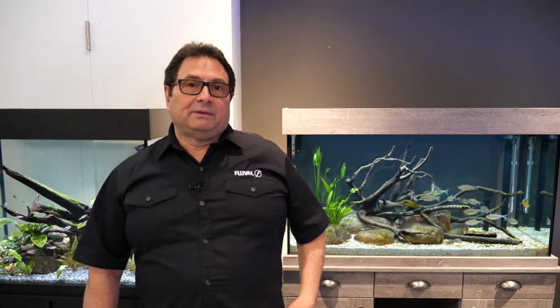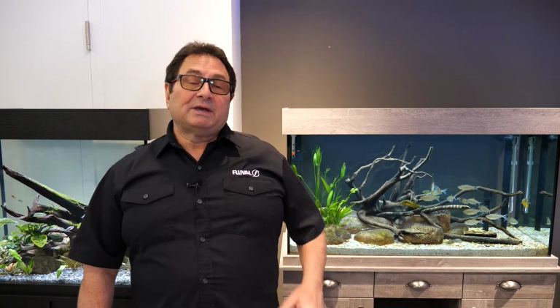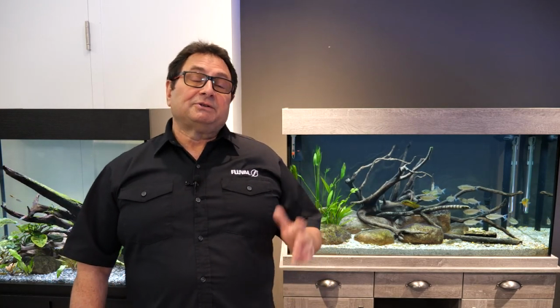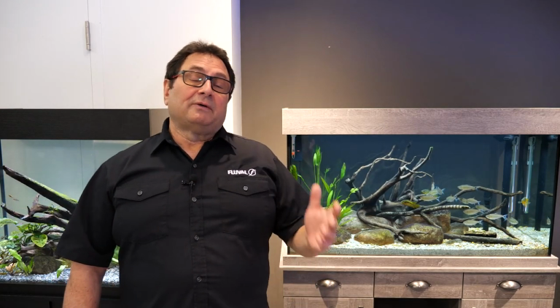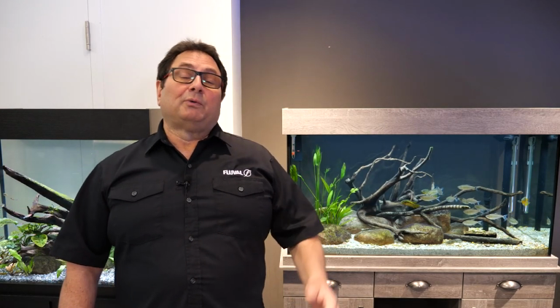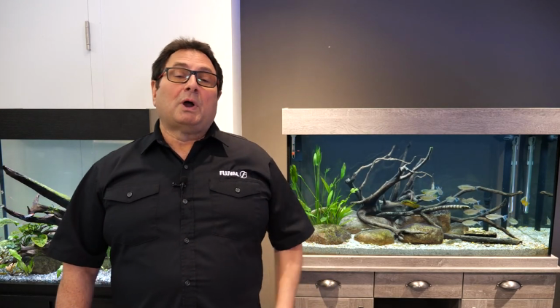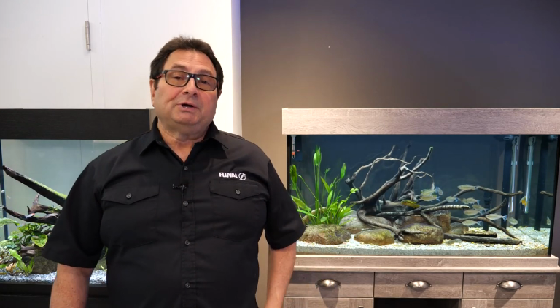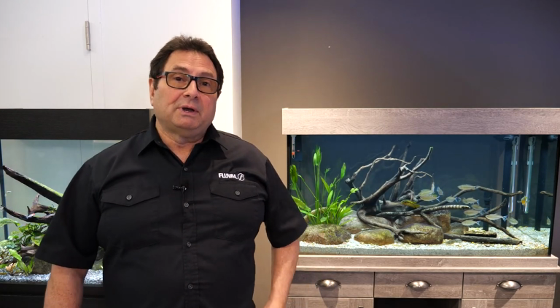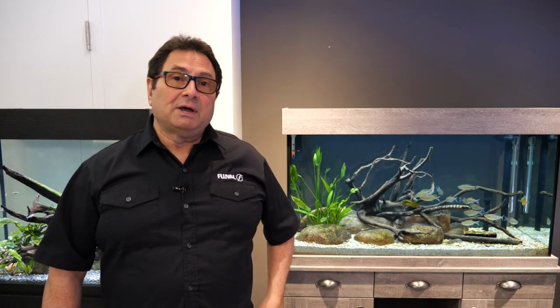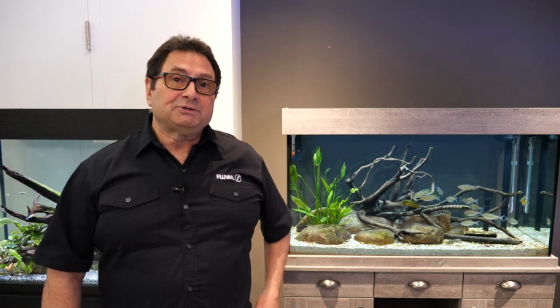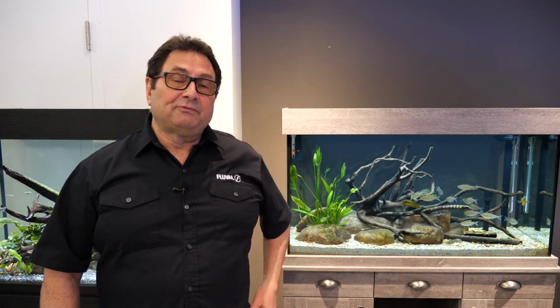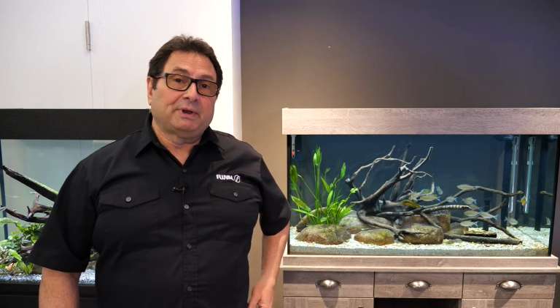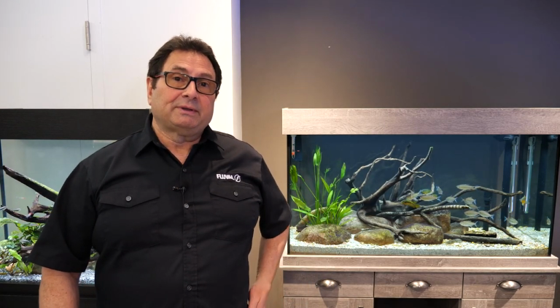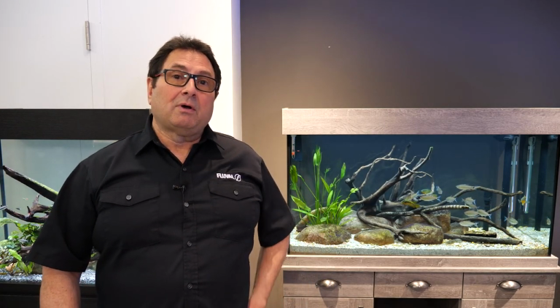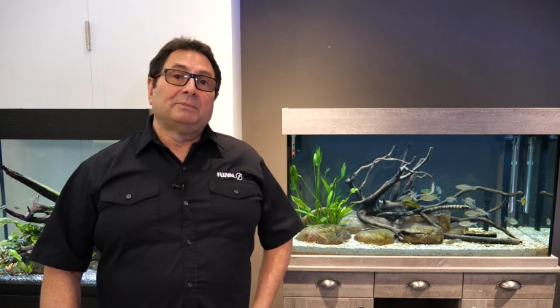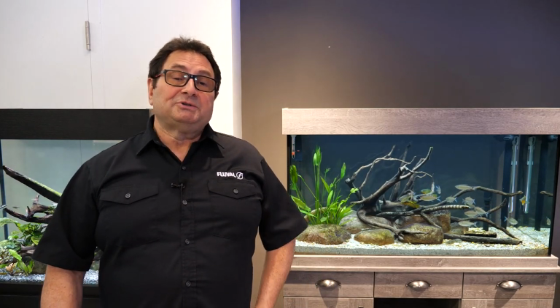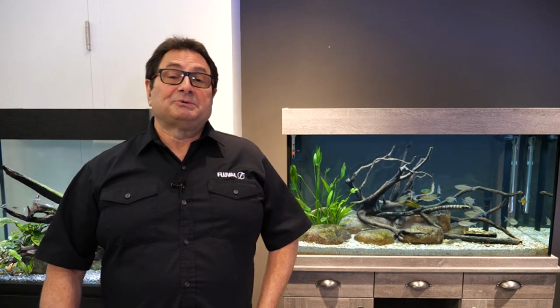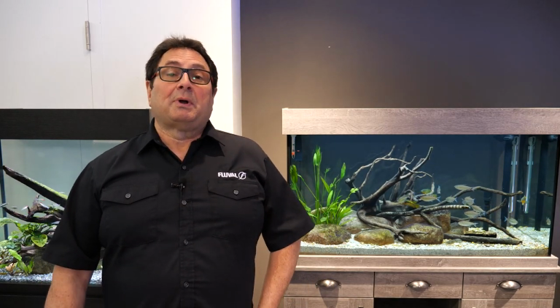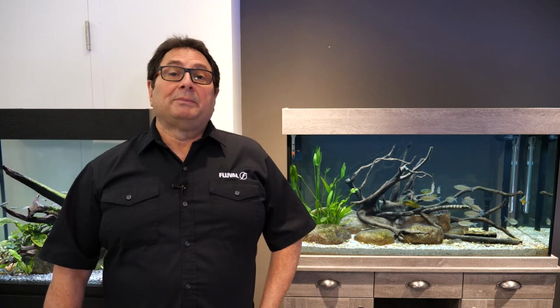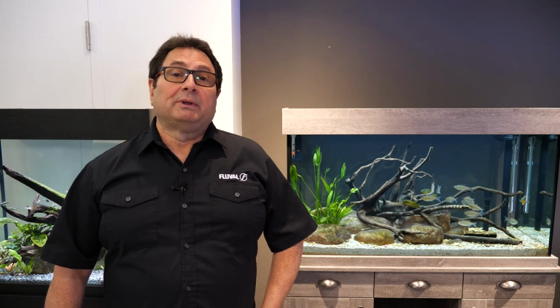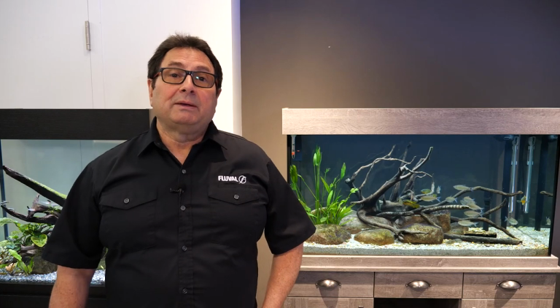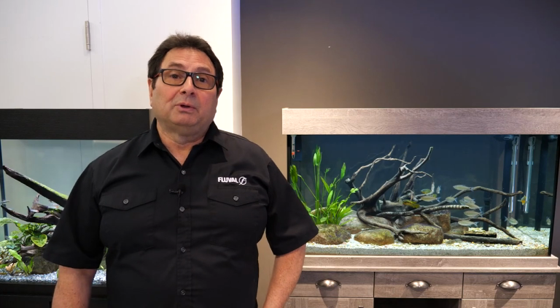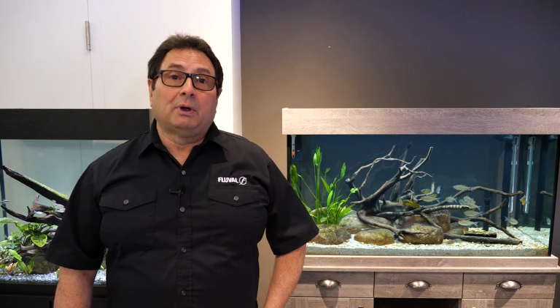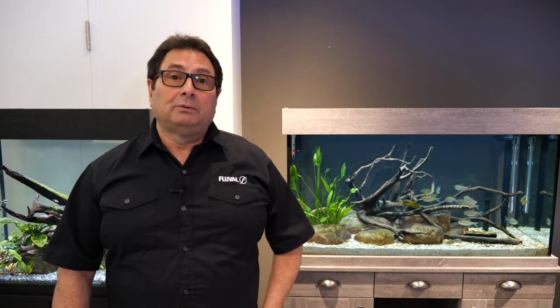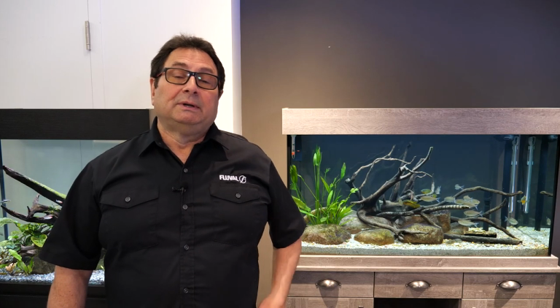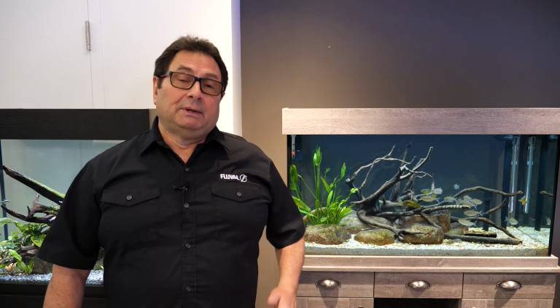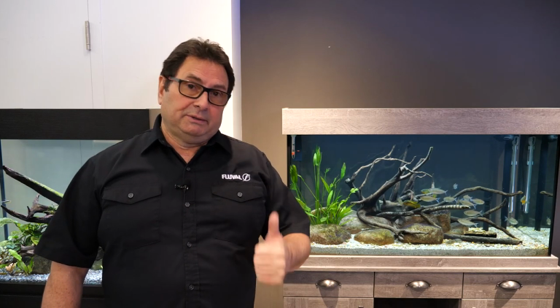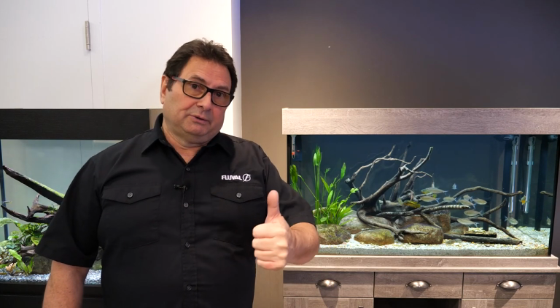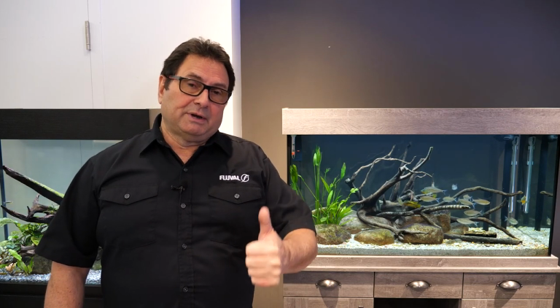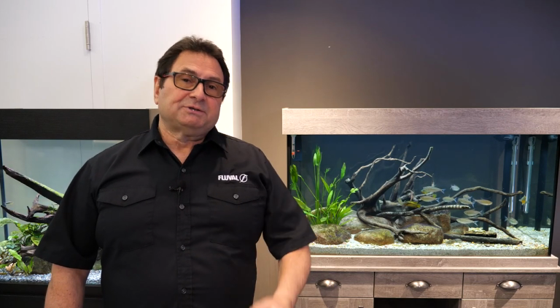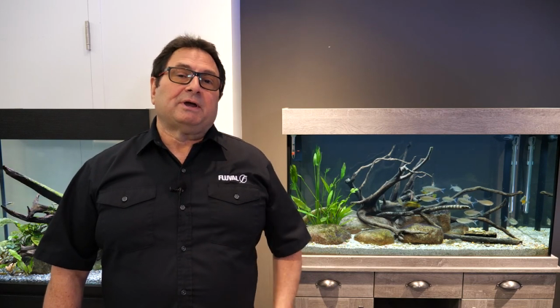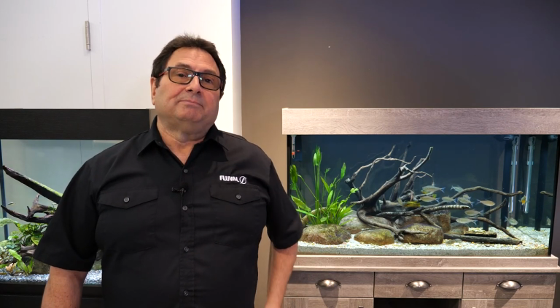Thanks a lot for watching, guys. Don't forget to comment, subscribe, and like below. Till the next time.